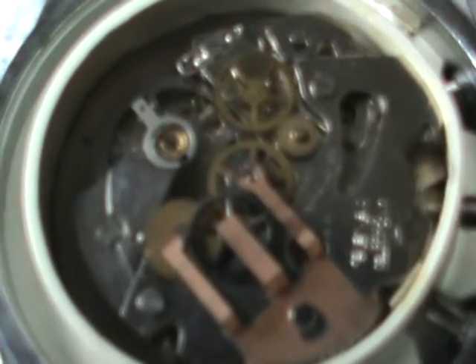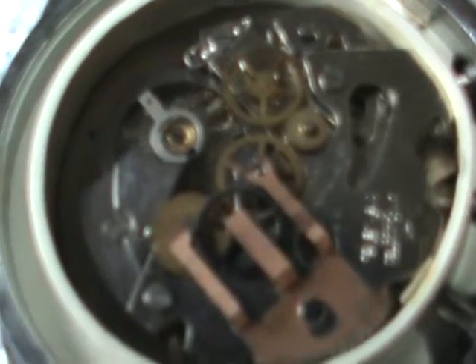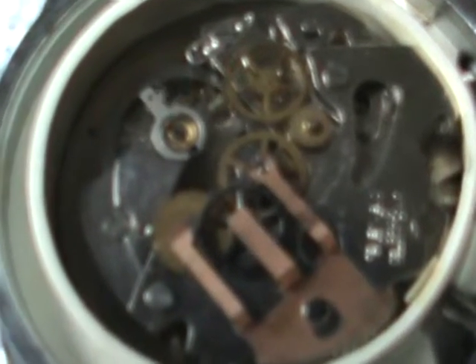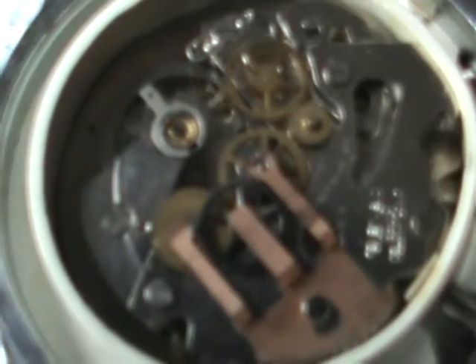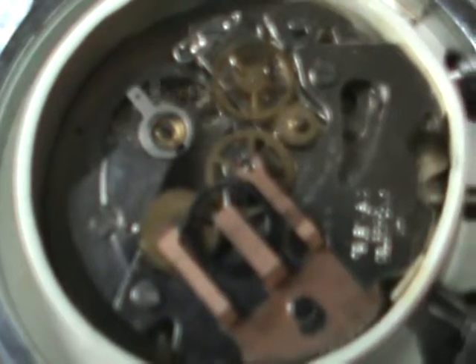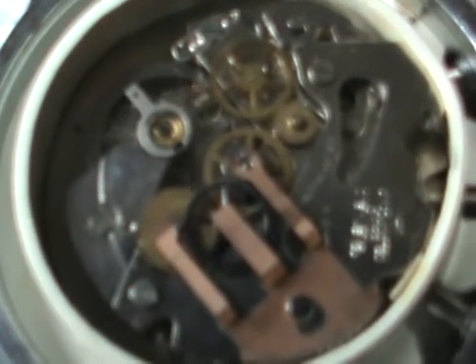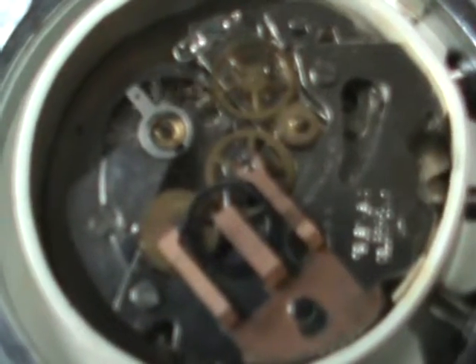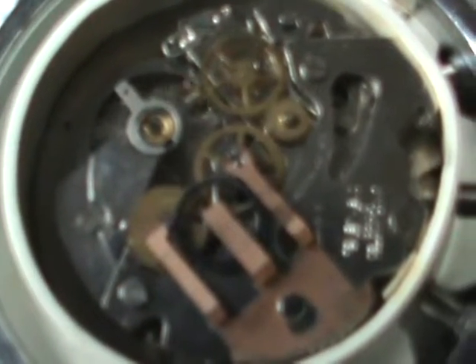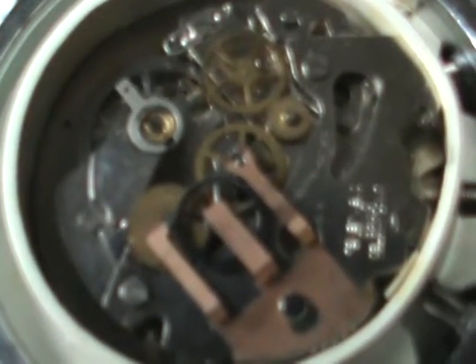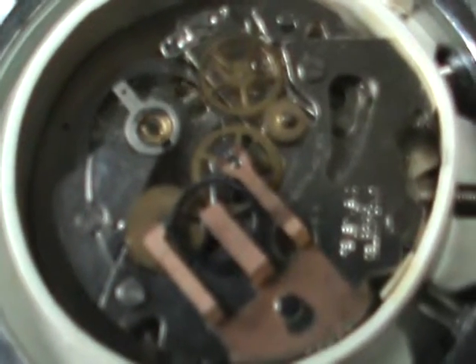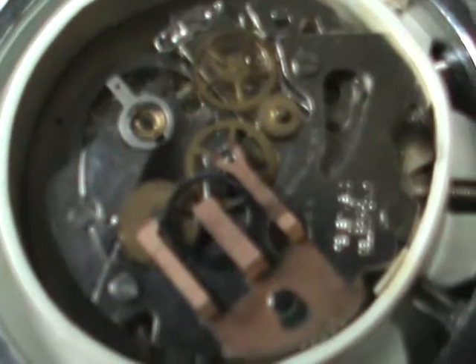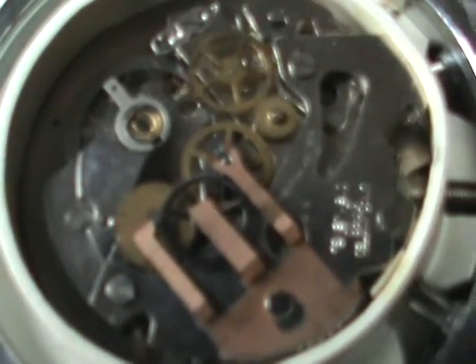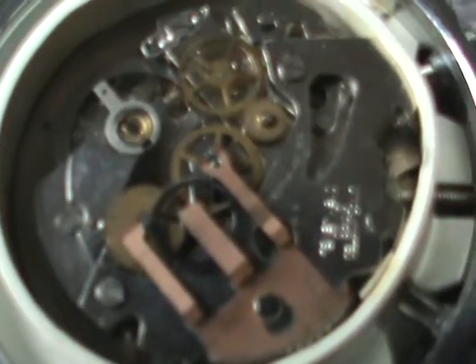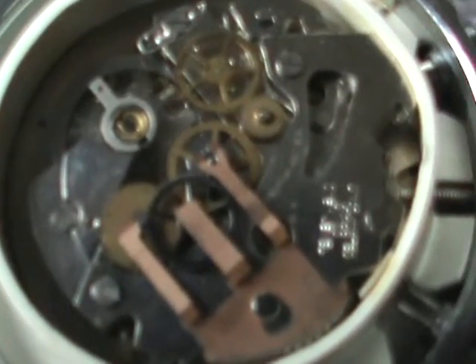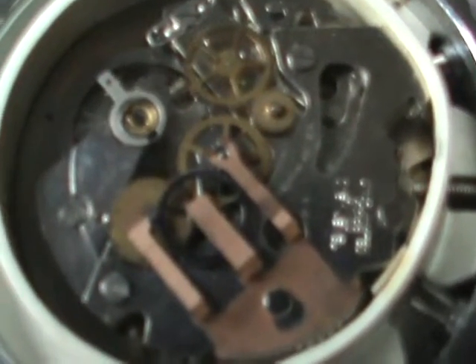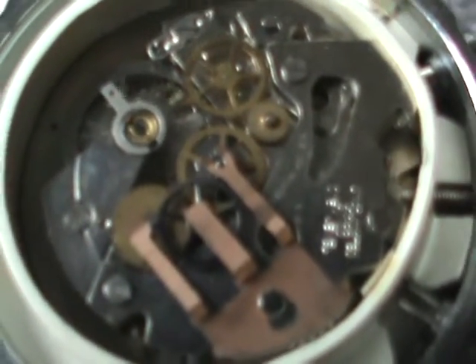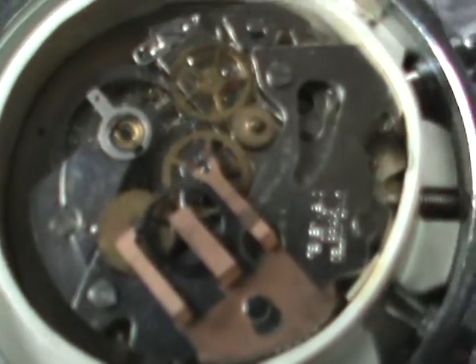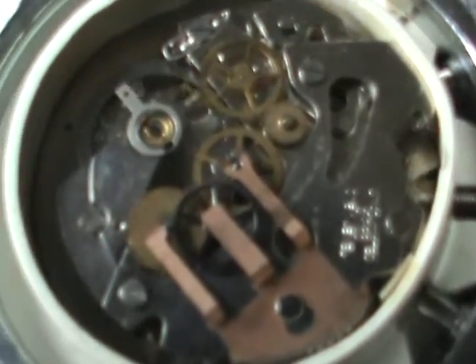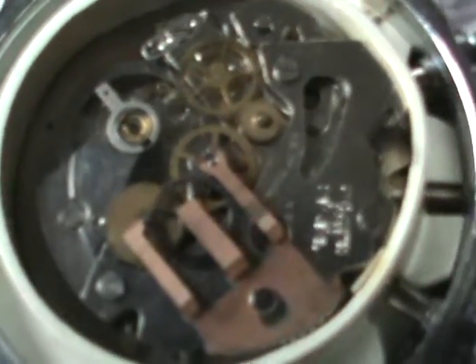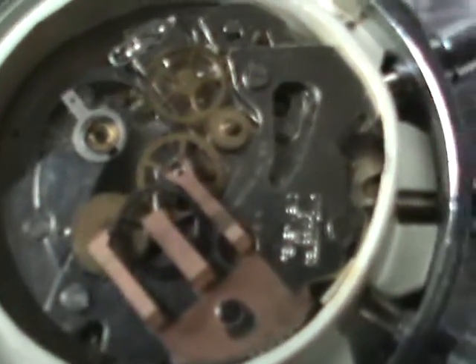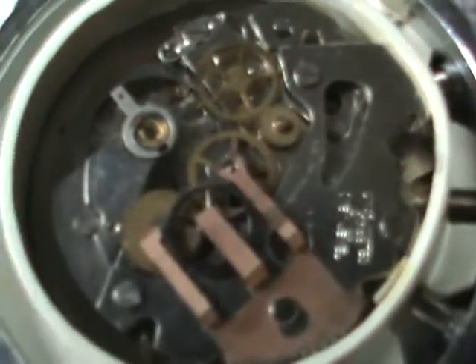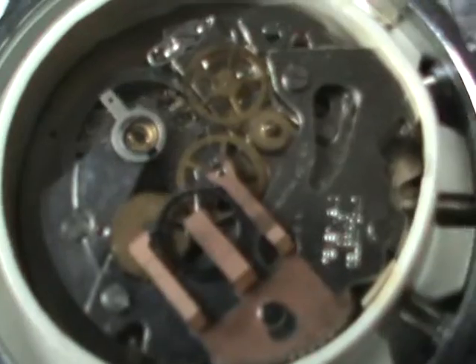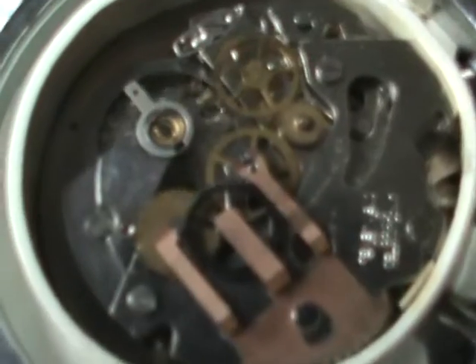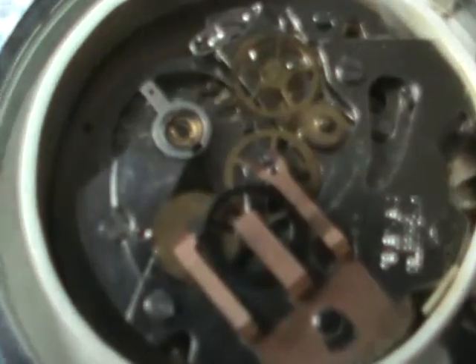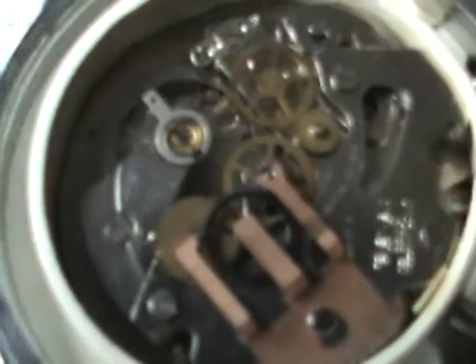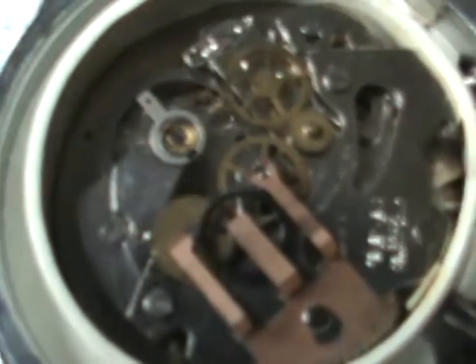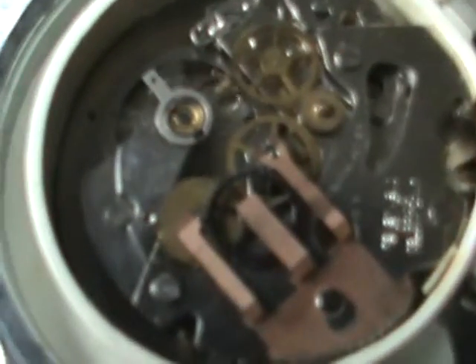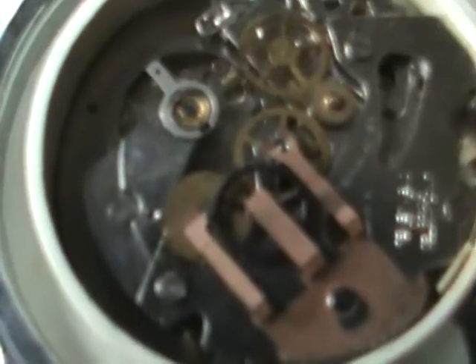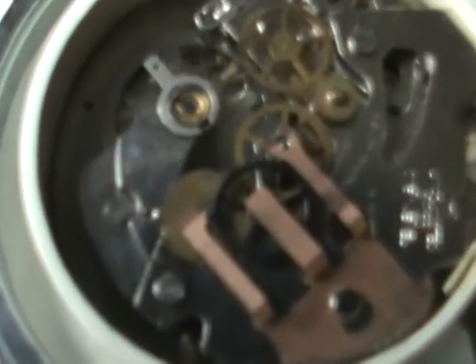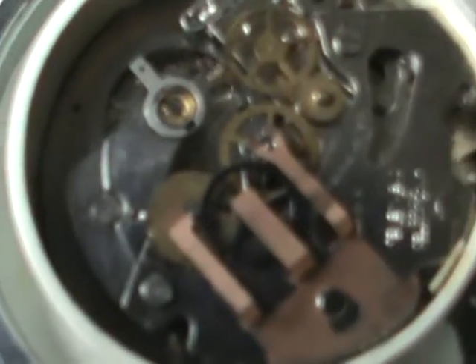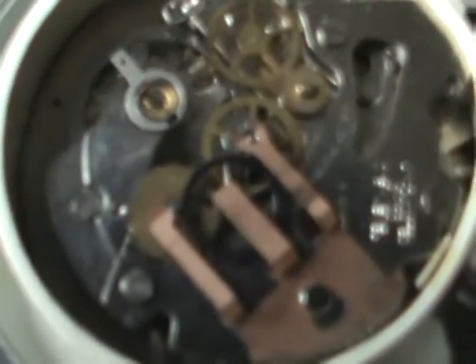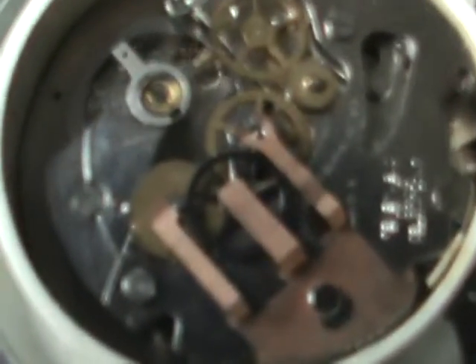I'll be quiet for a moment so you can actually hear the ticking — it makes a great ticking sound.